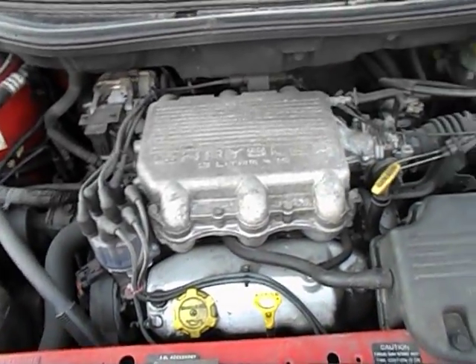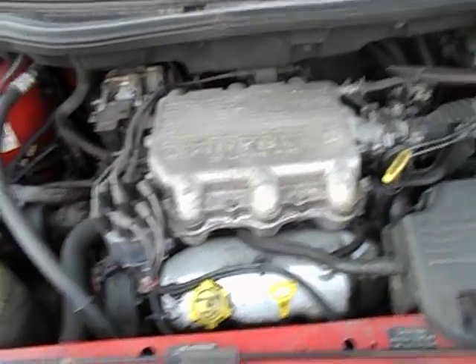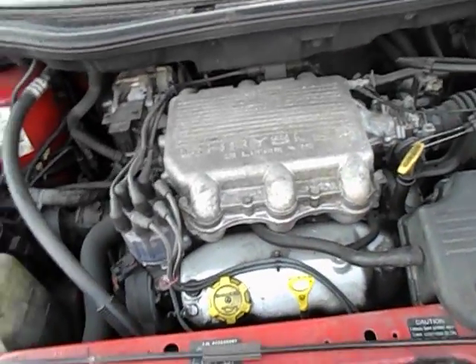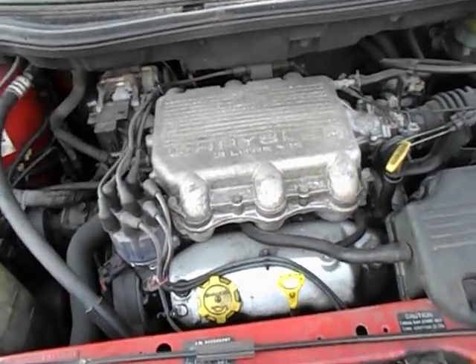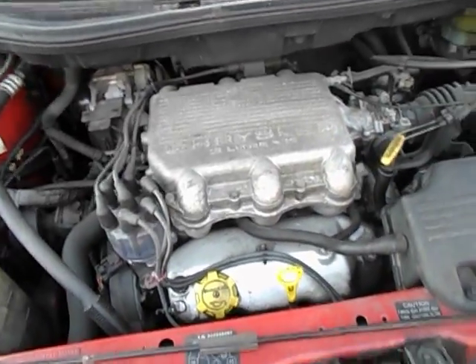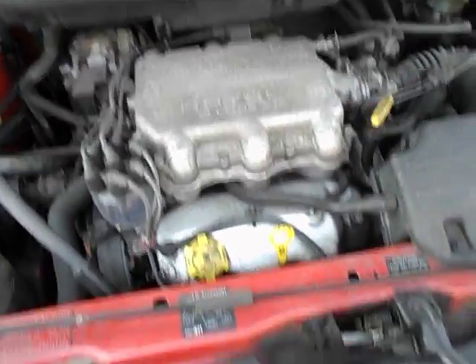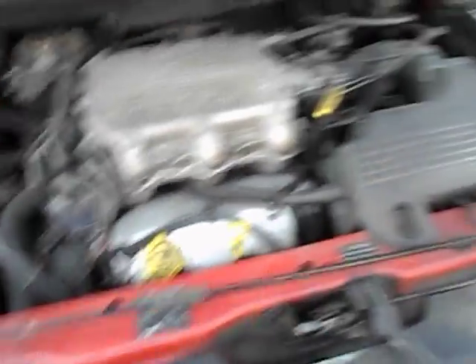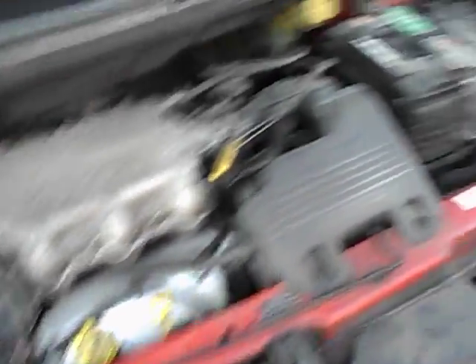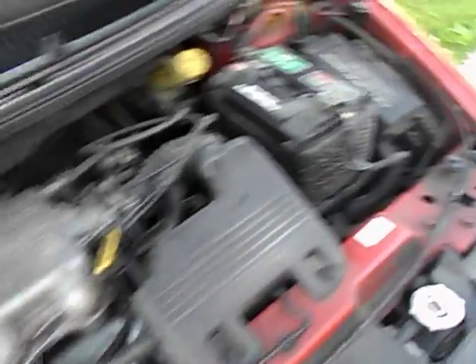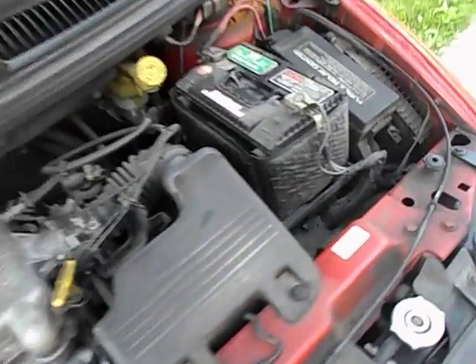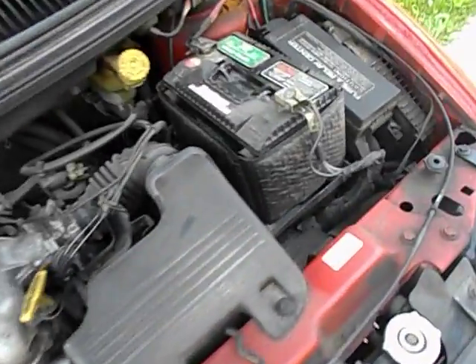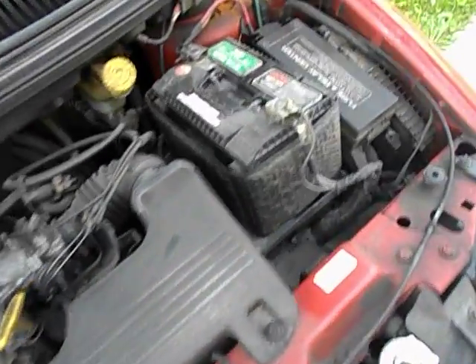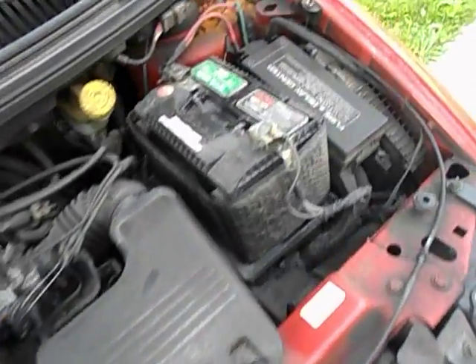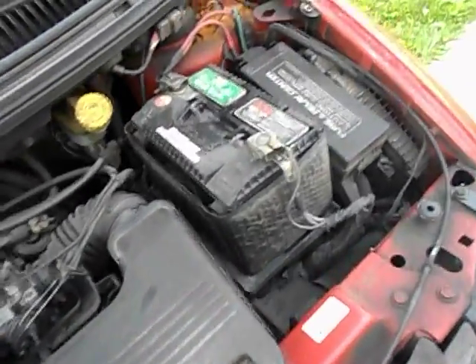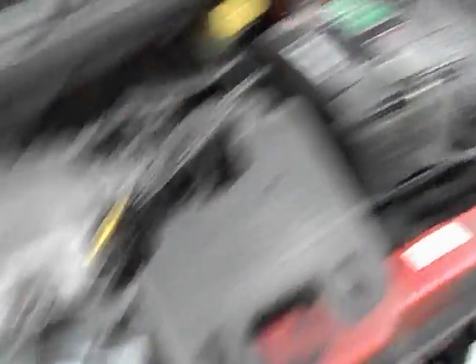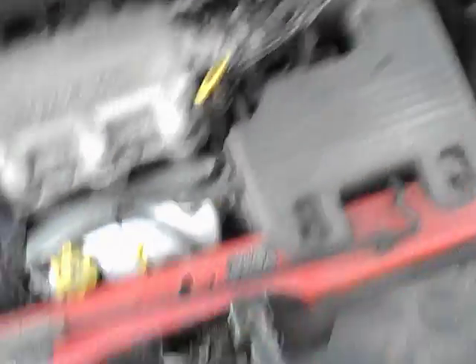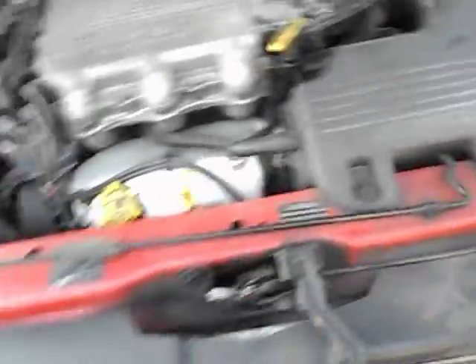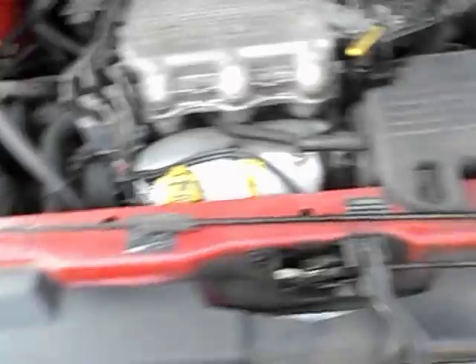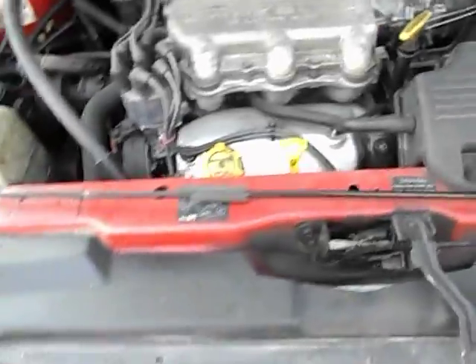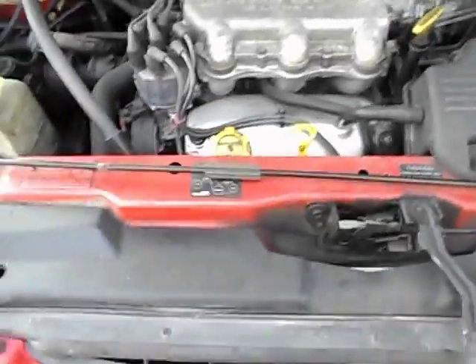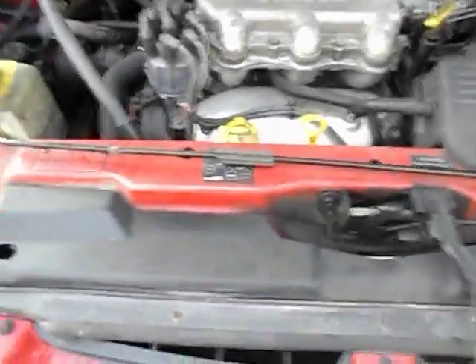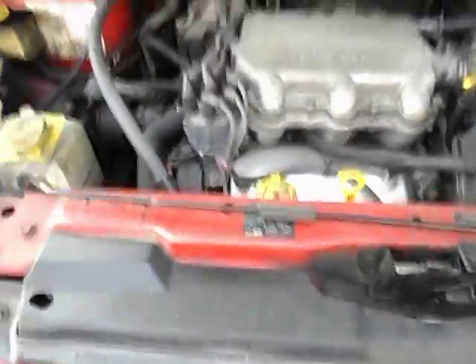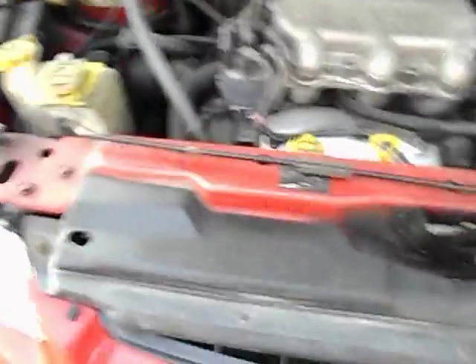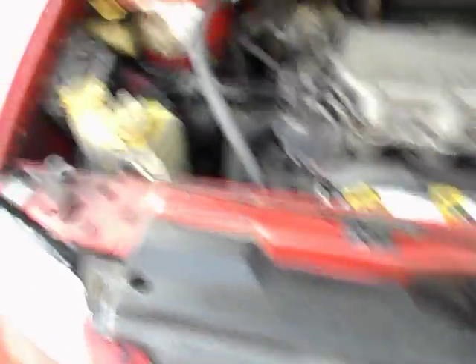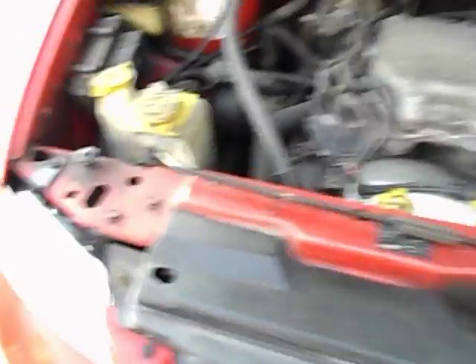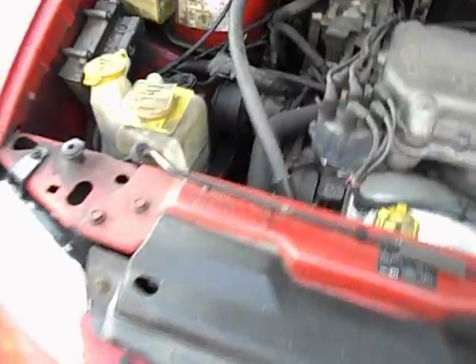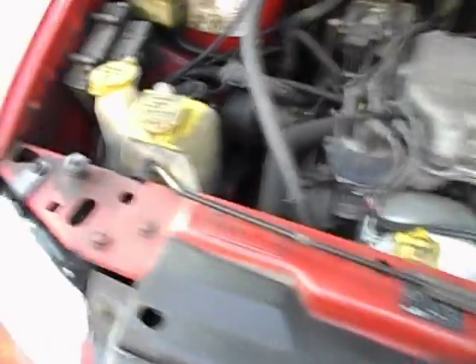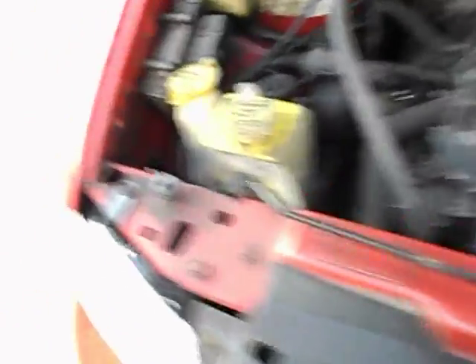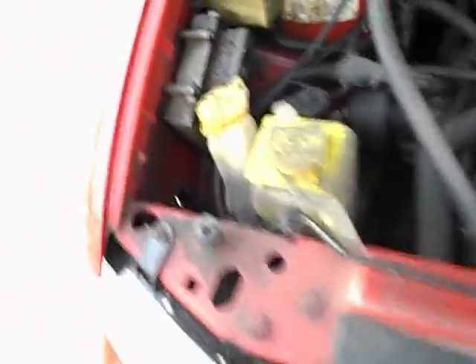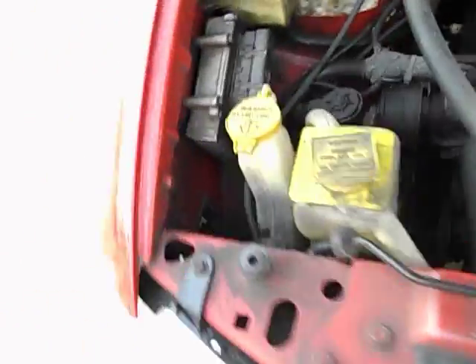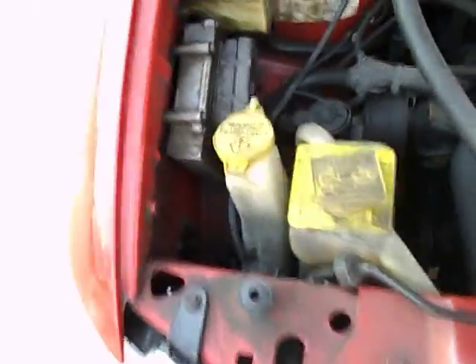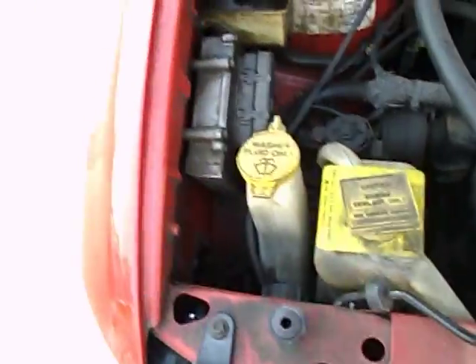Look at that battery right there. Washer fluid.